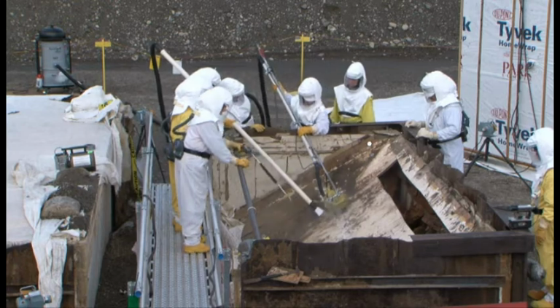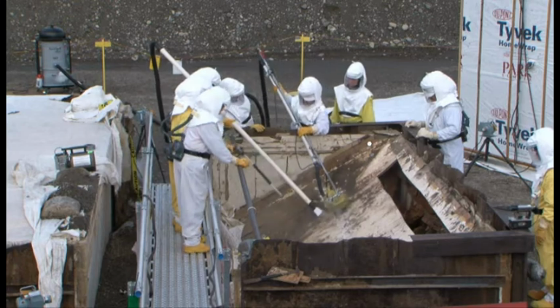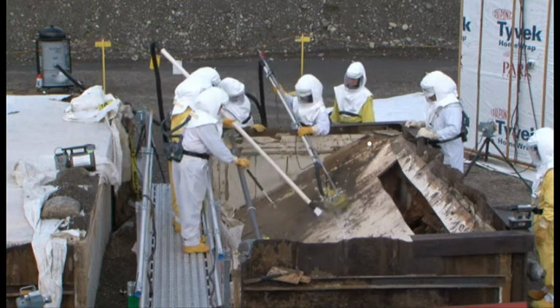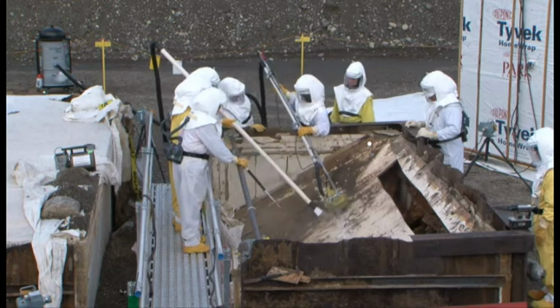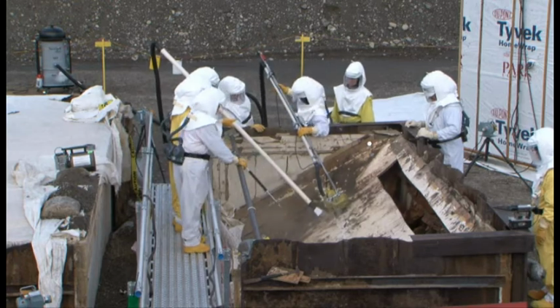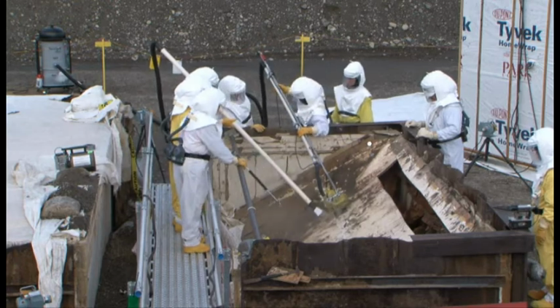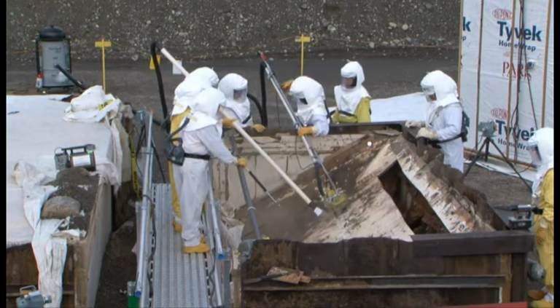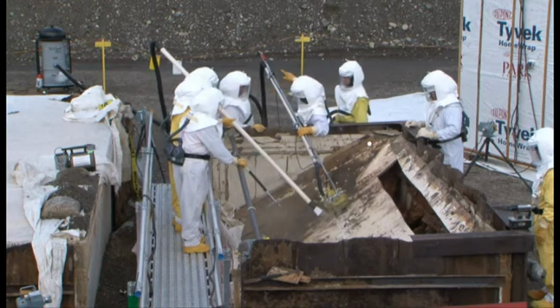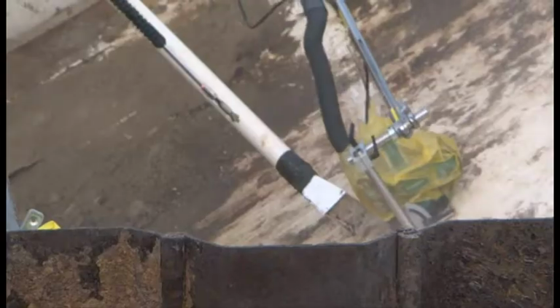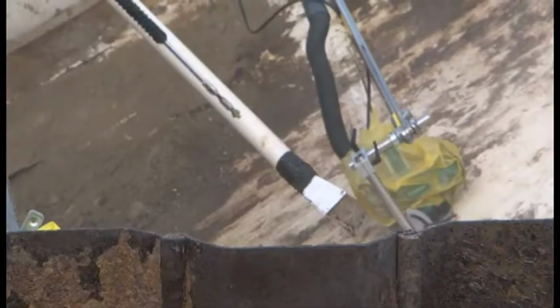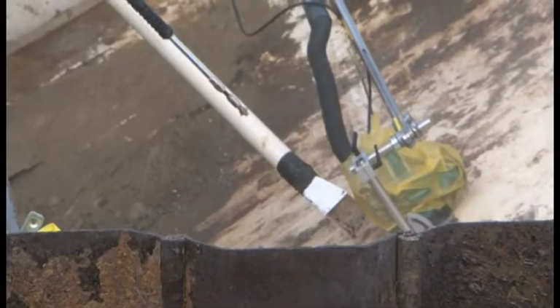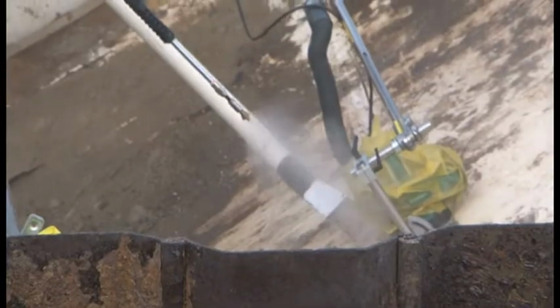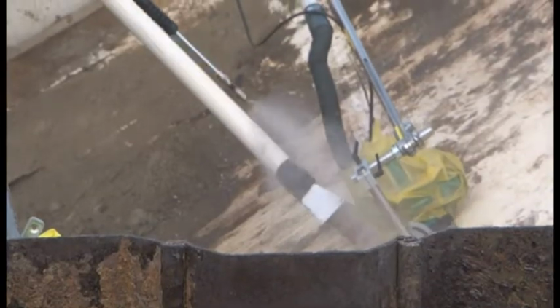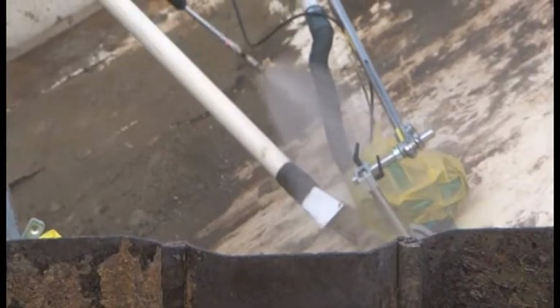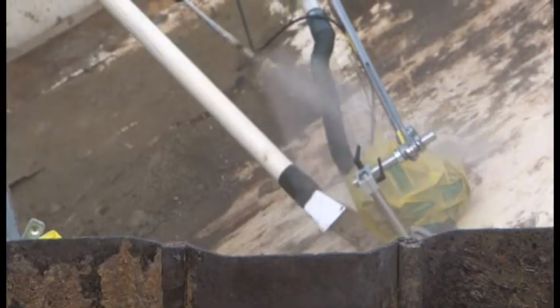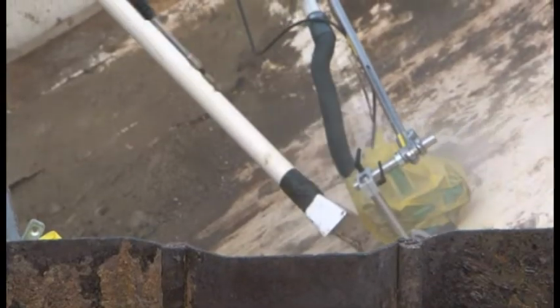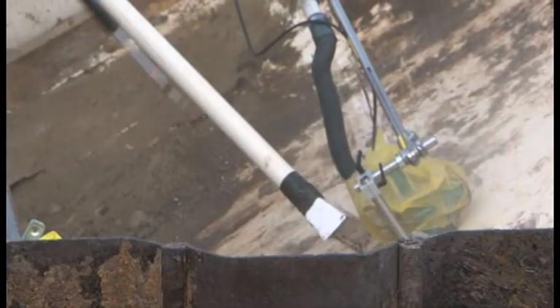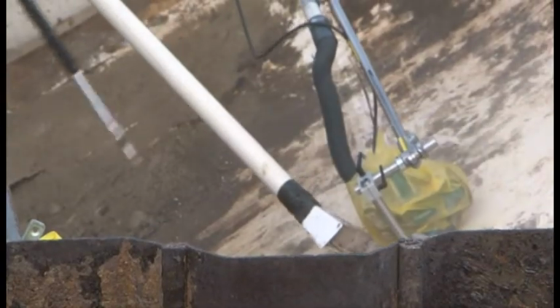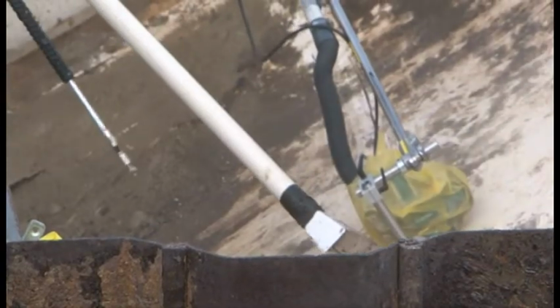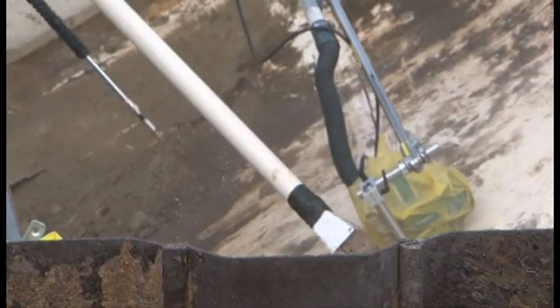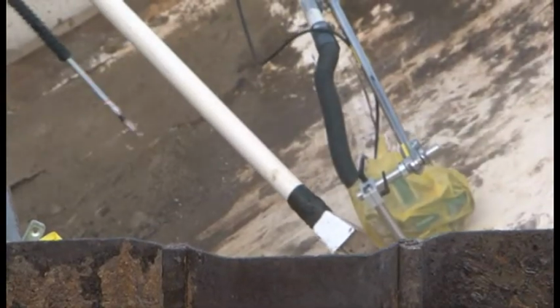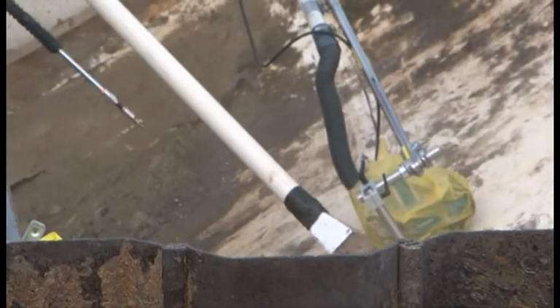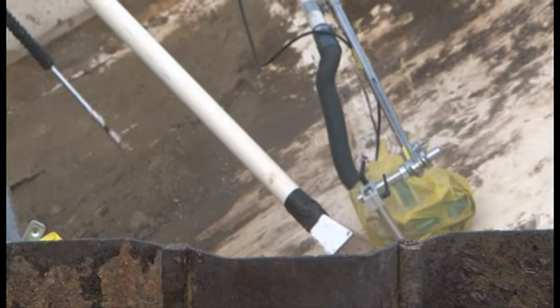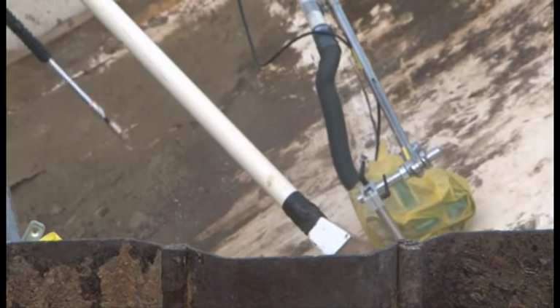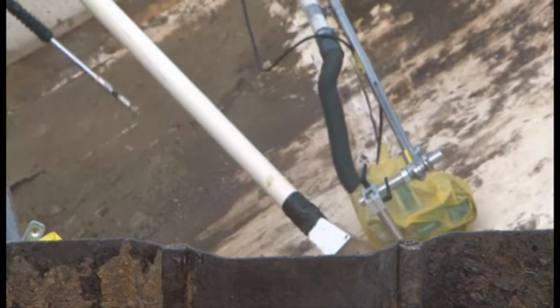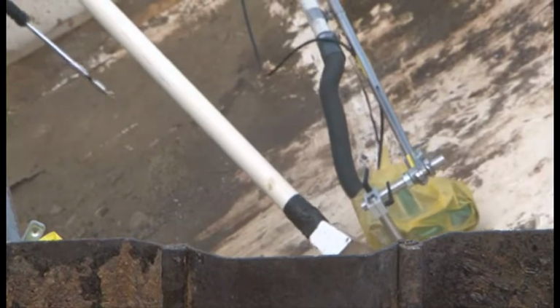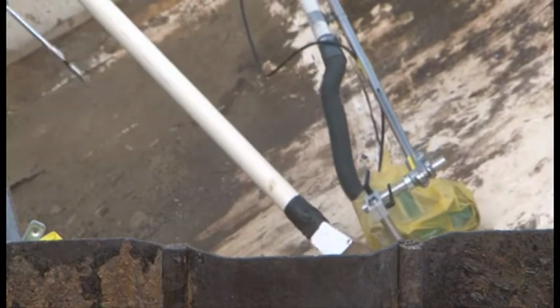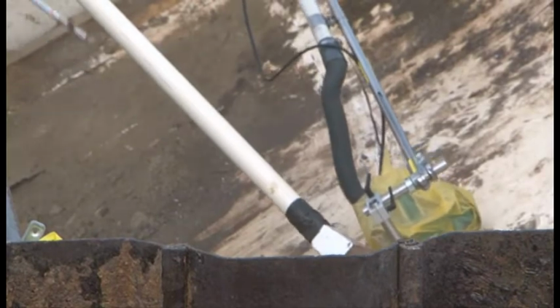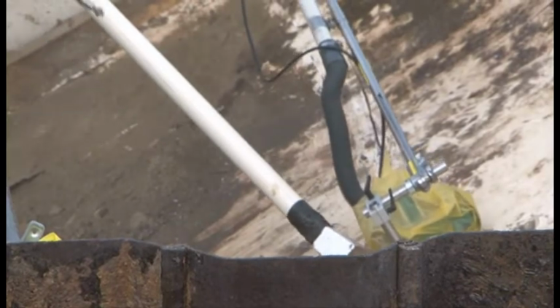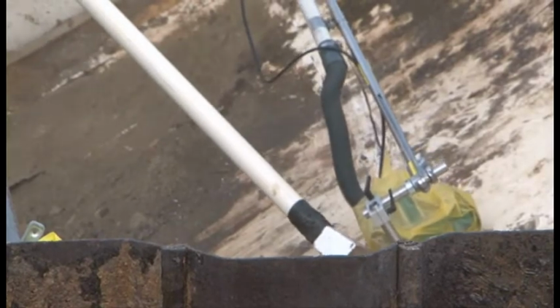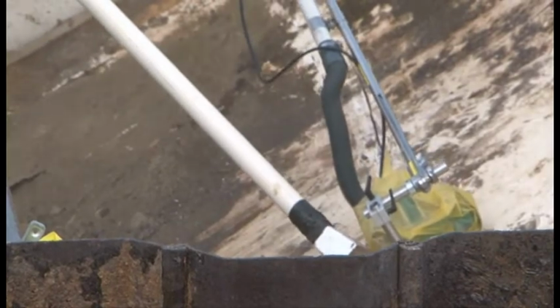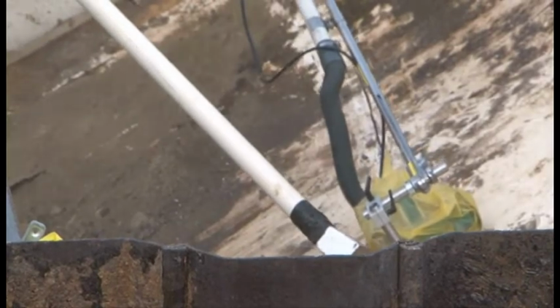After nearly 40 years underground, the Transuranic Waste Retrieval Team has unearthed damaged boxes in Trench 17.